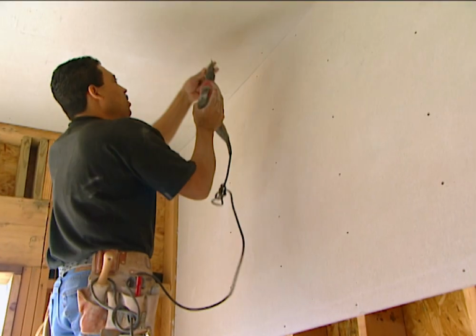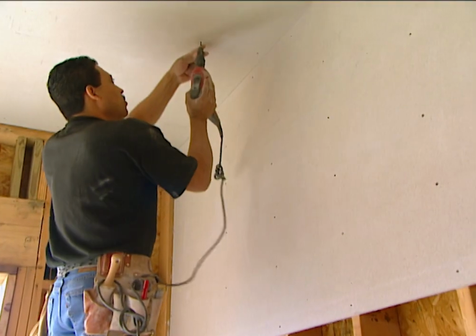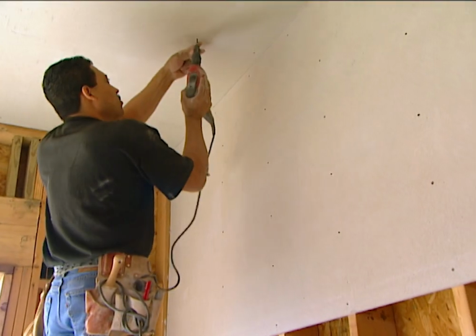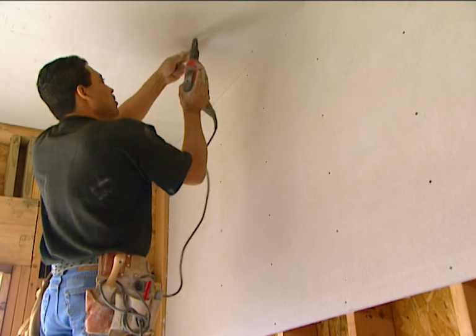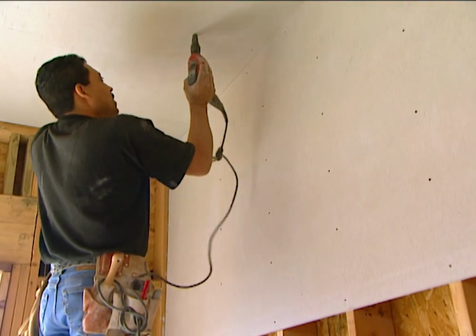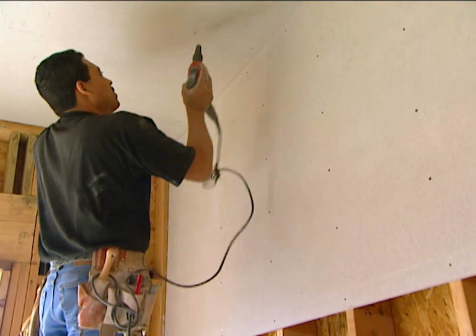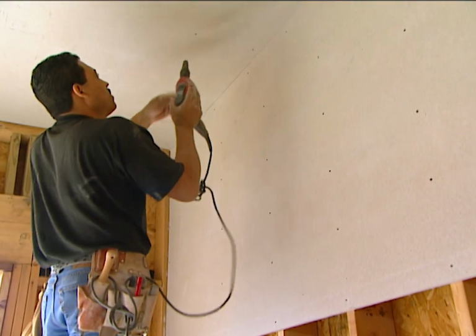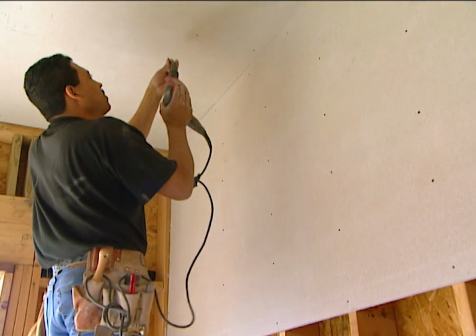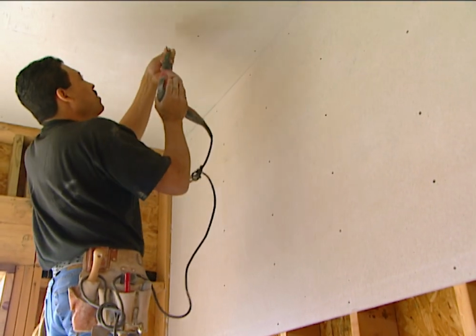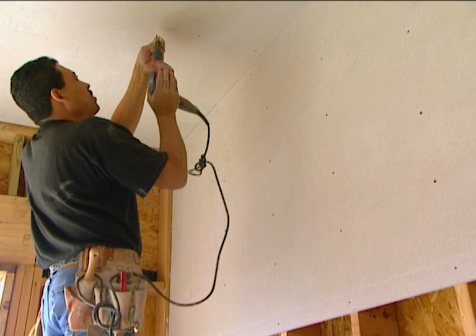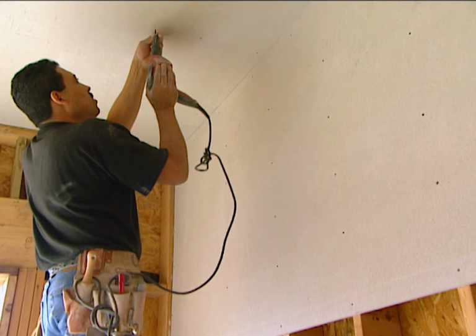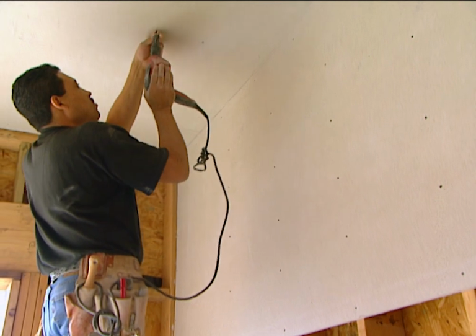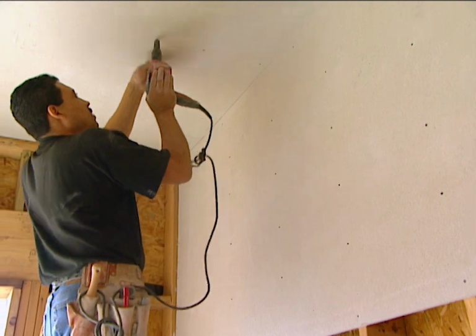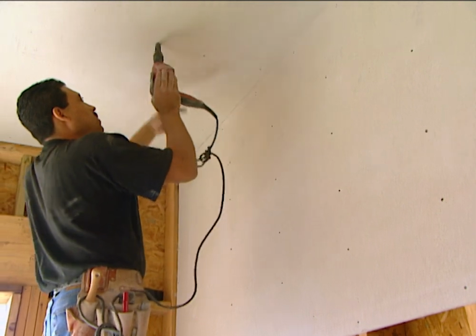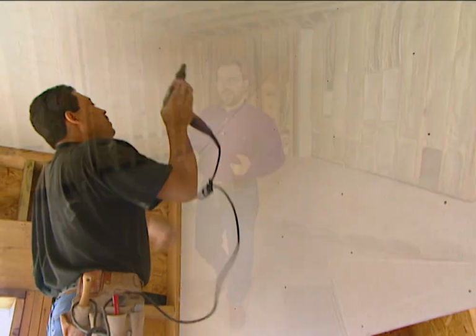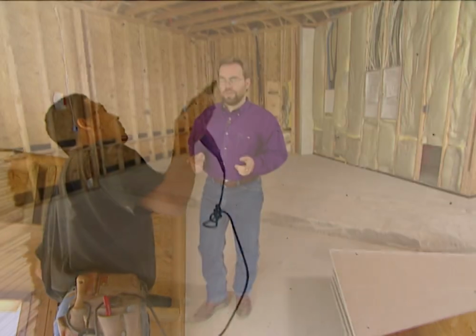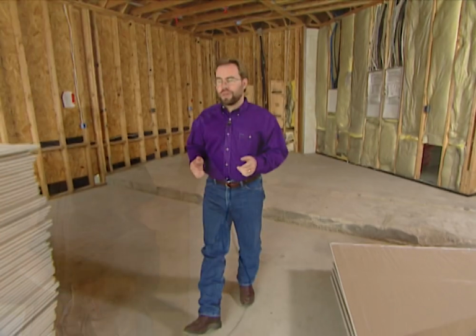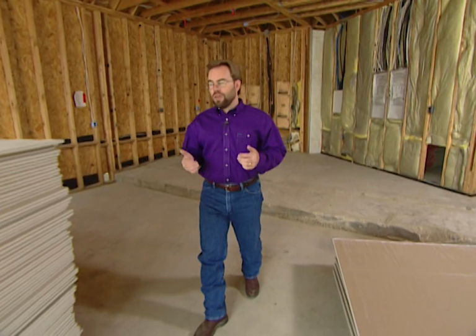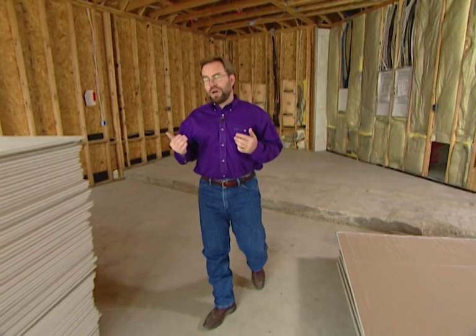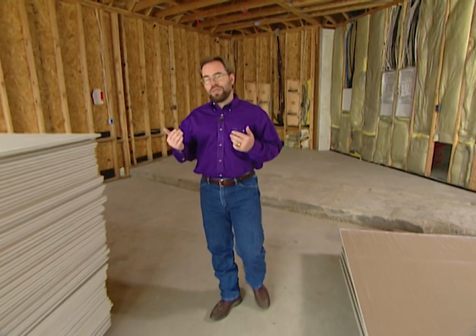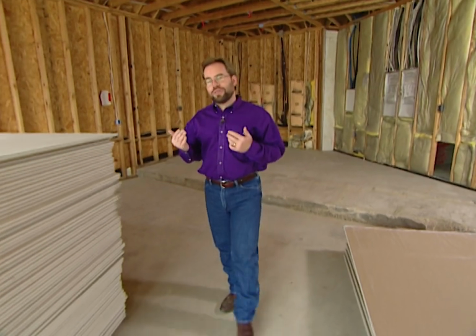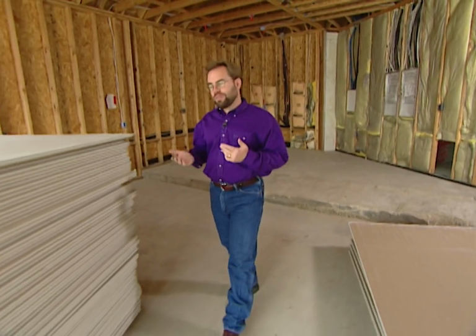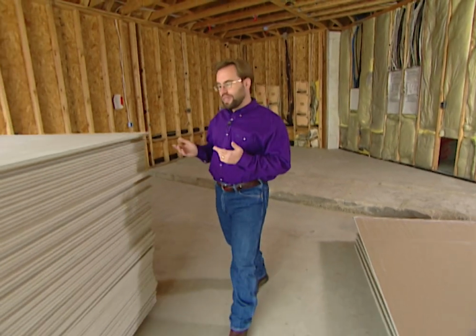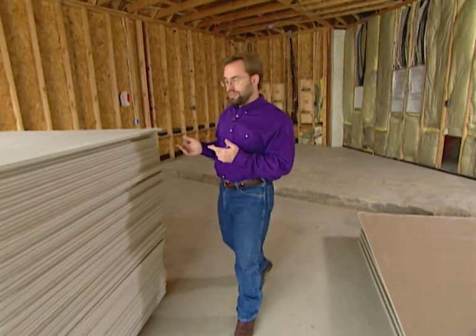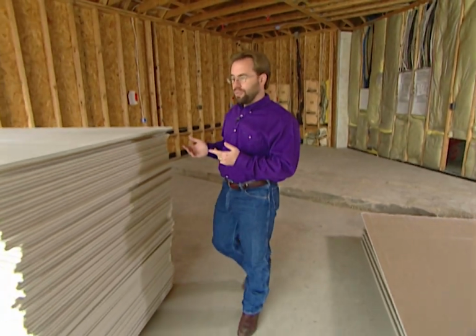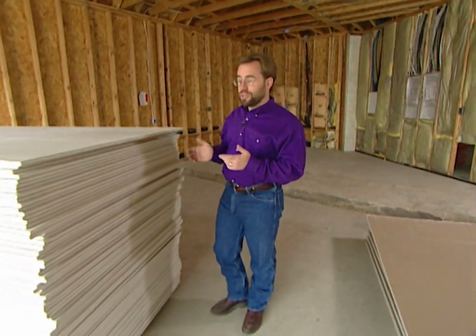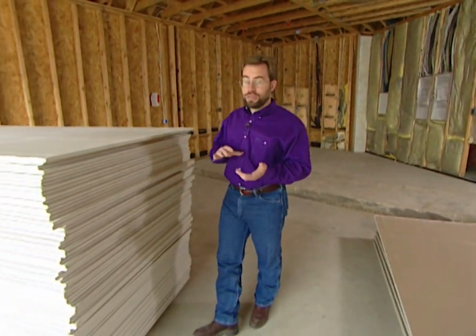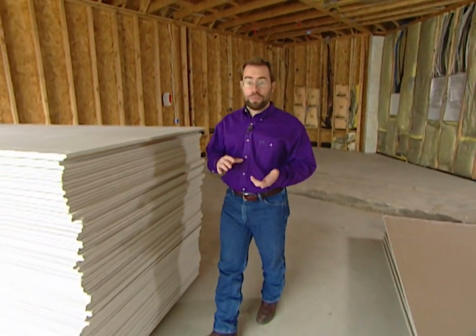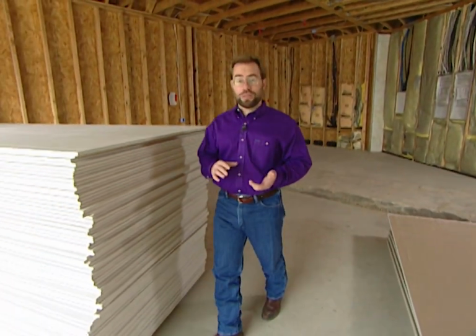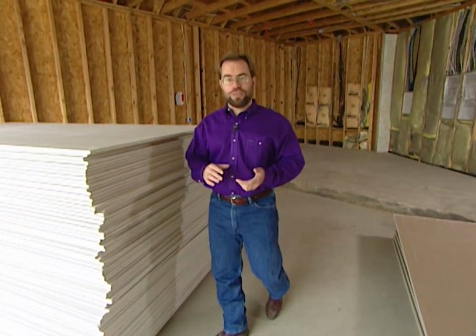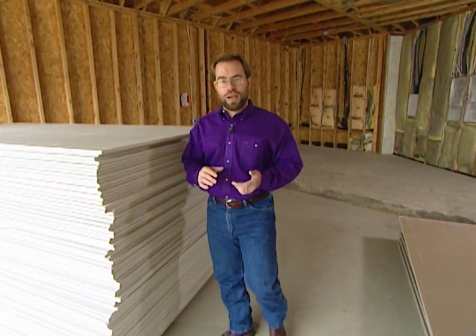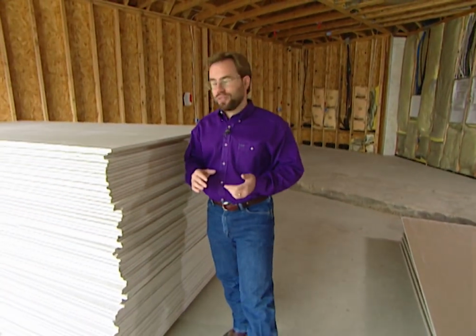There's a lot to consider when purchasing the wall board for your home. You might want to use different types of boards in different parts of your house.